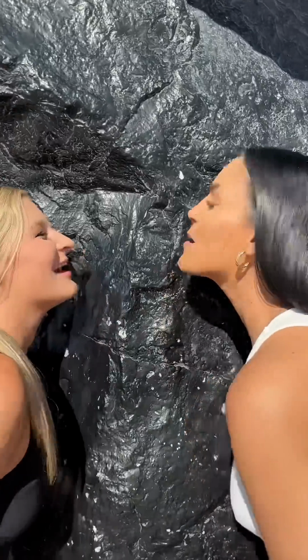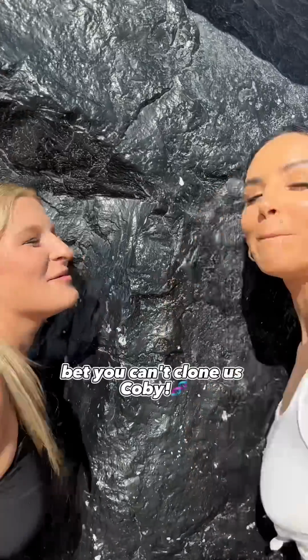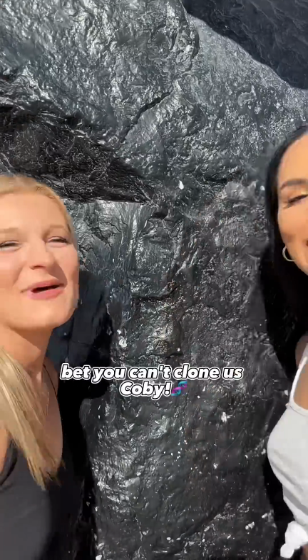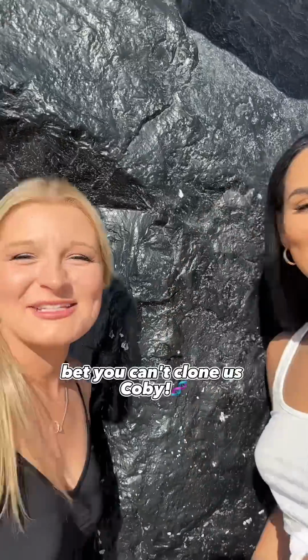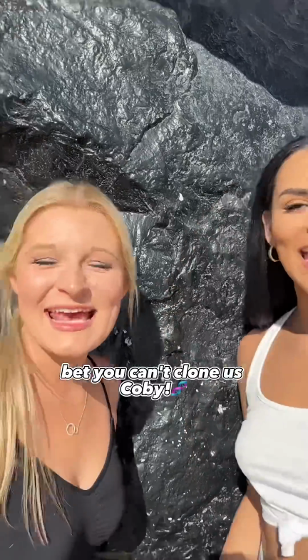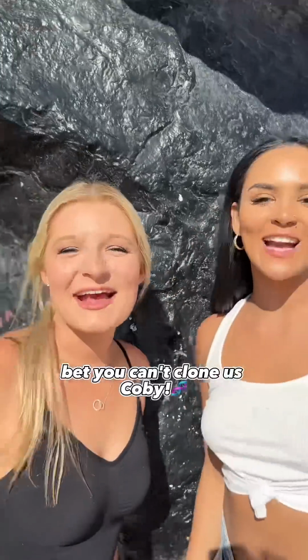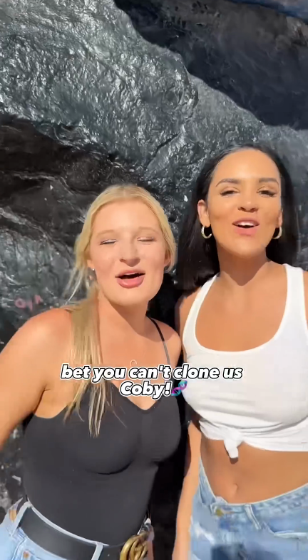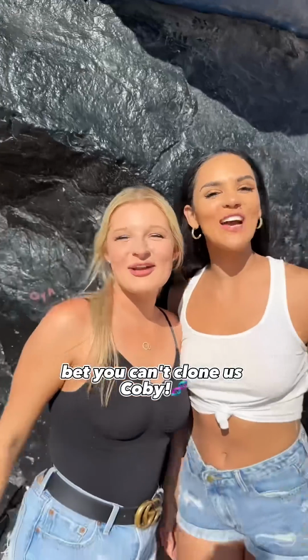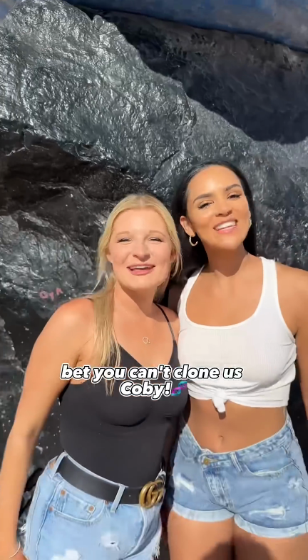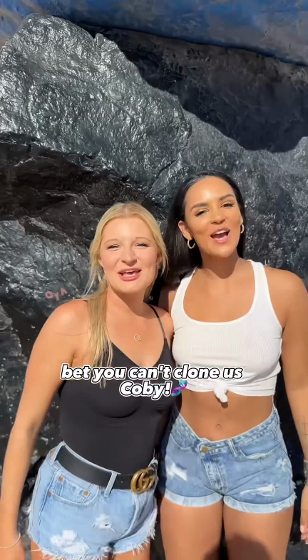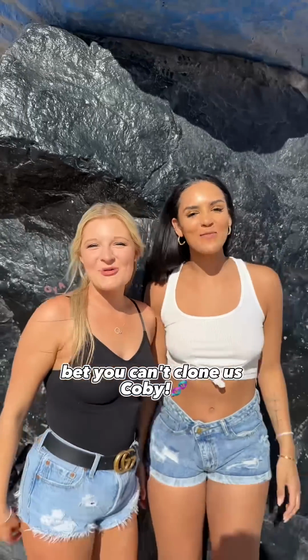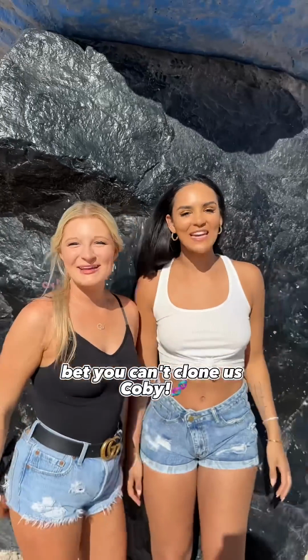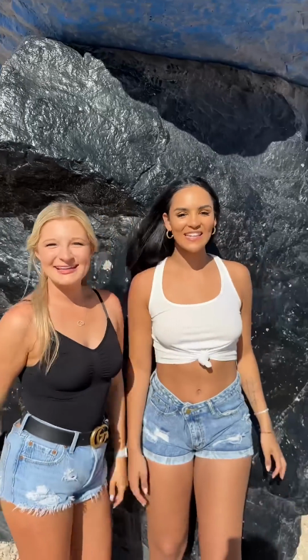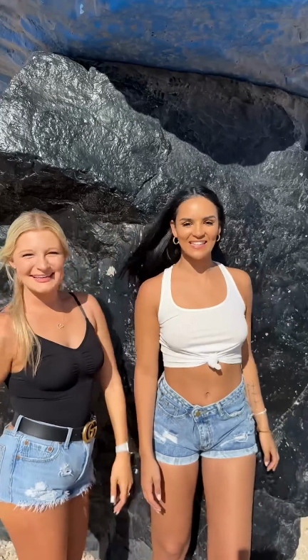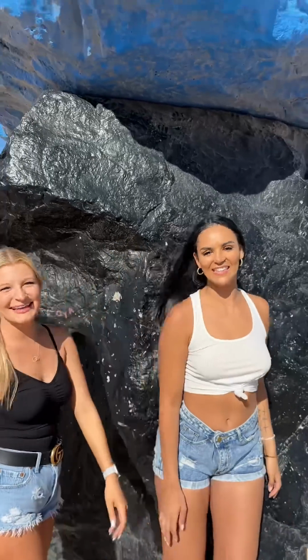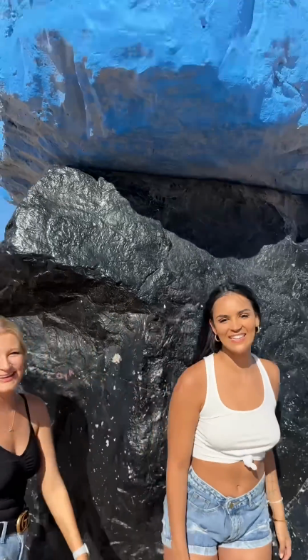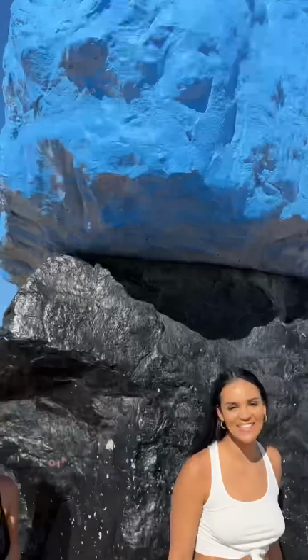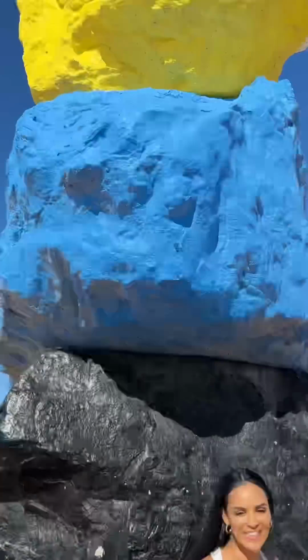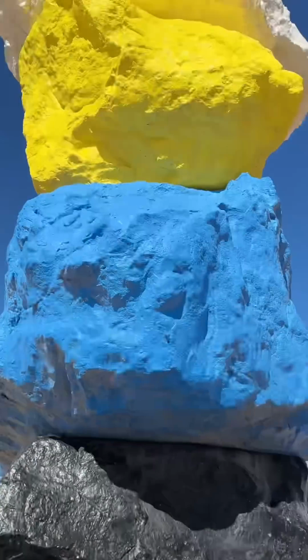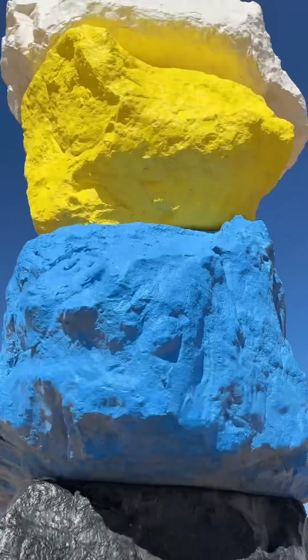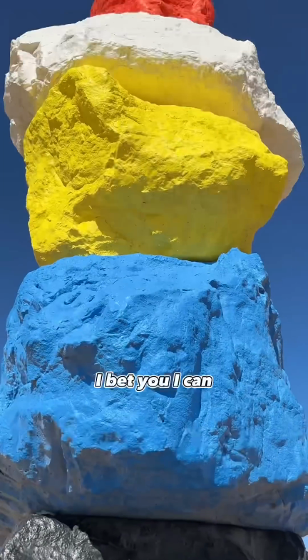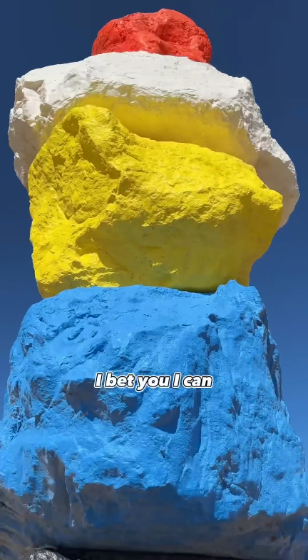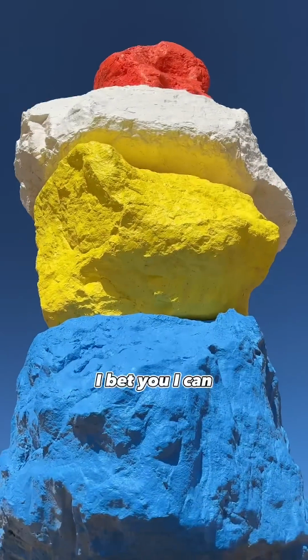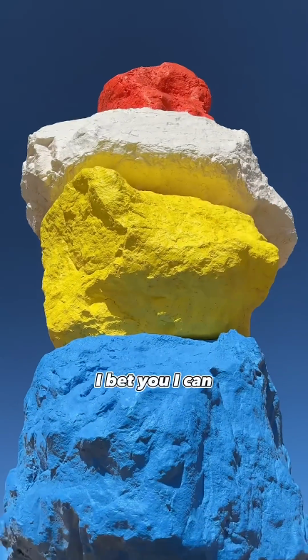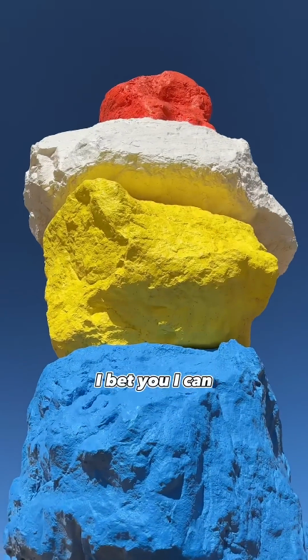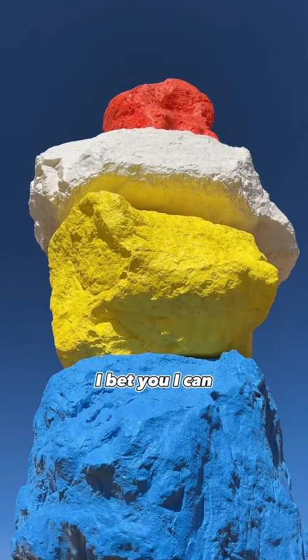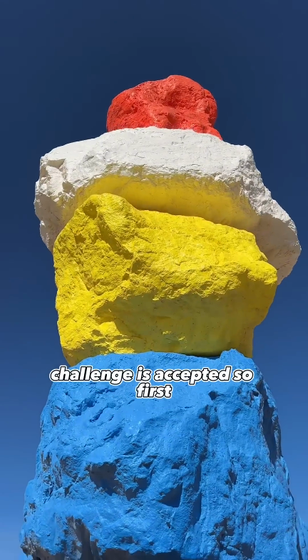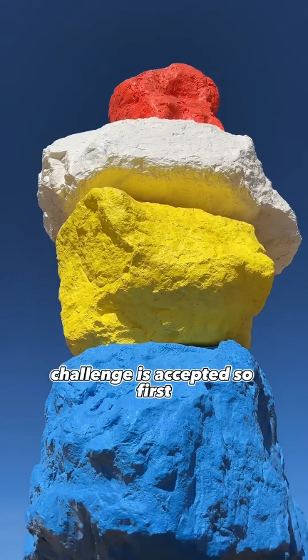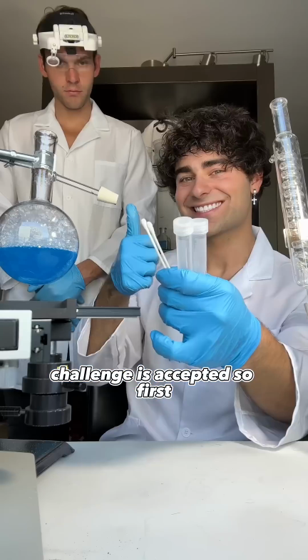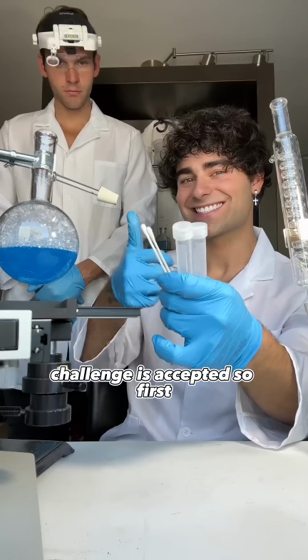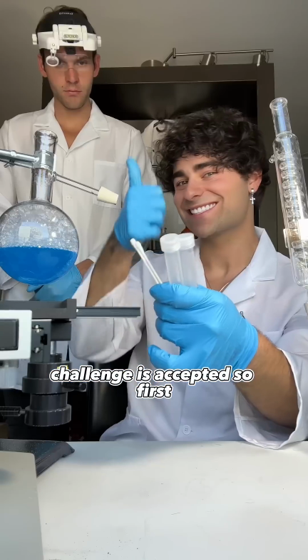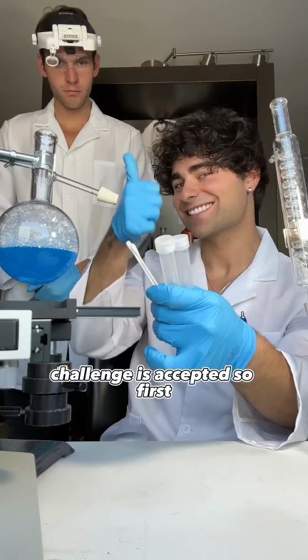Bet you can't clone us, Koby. I bet you I can. Challenge is accepted.